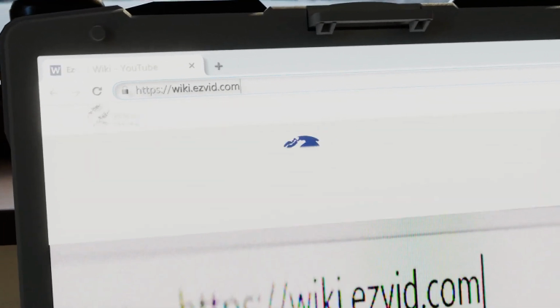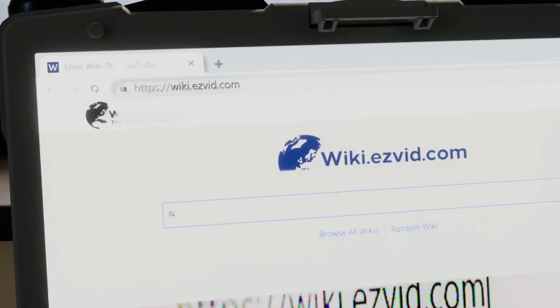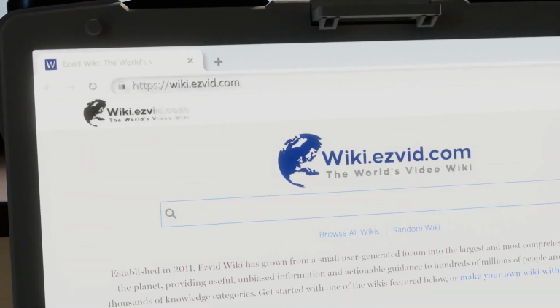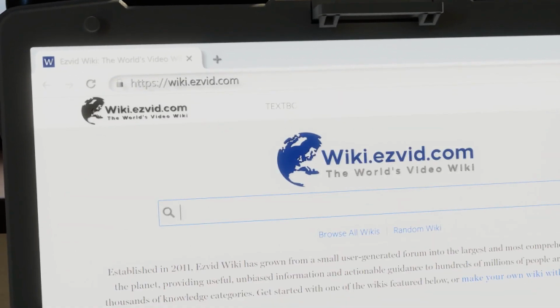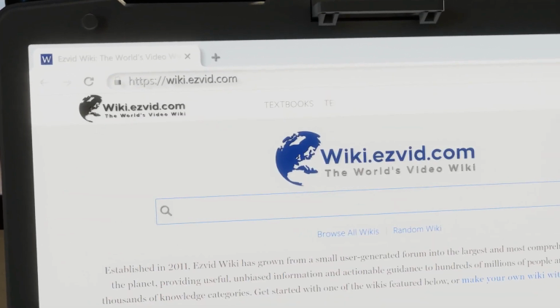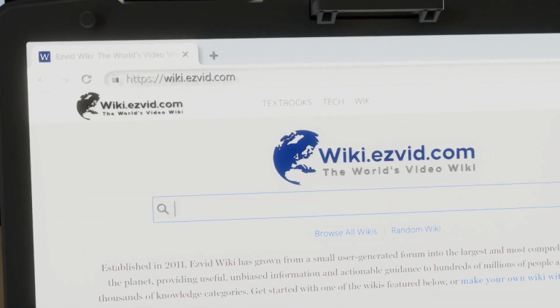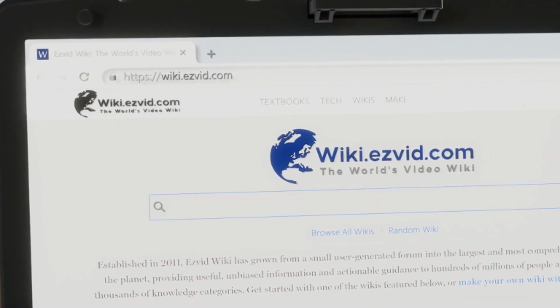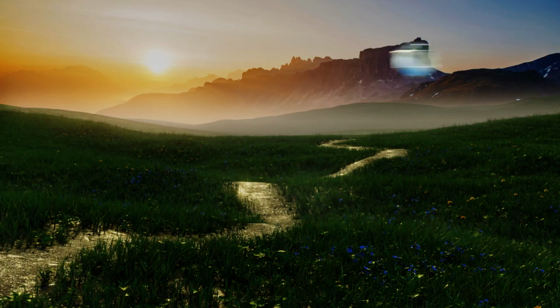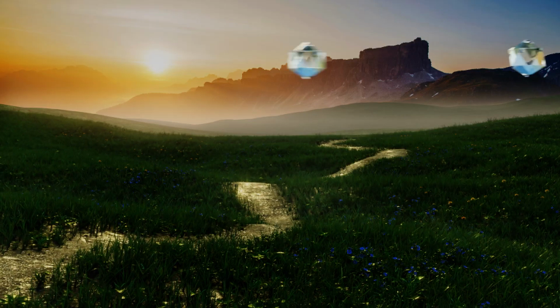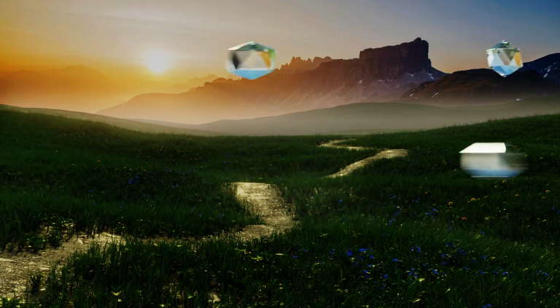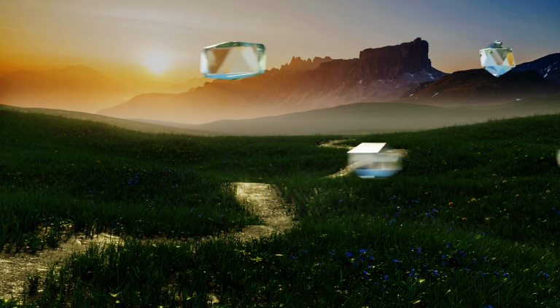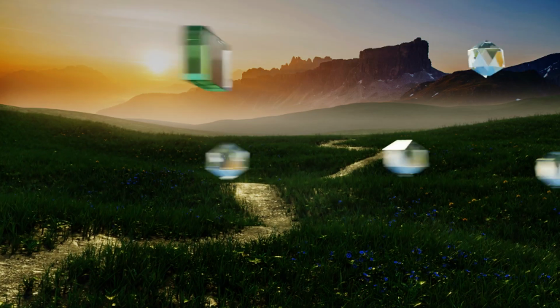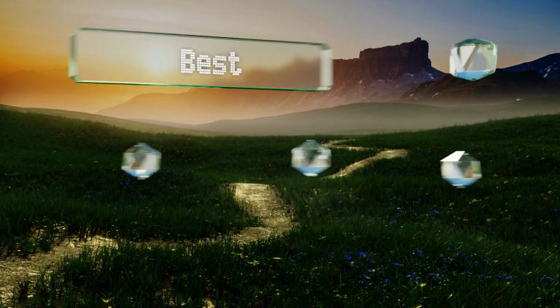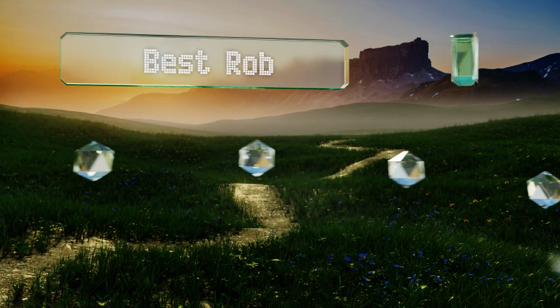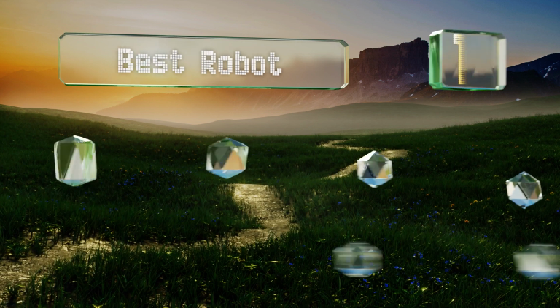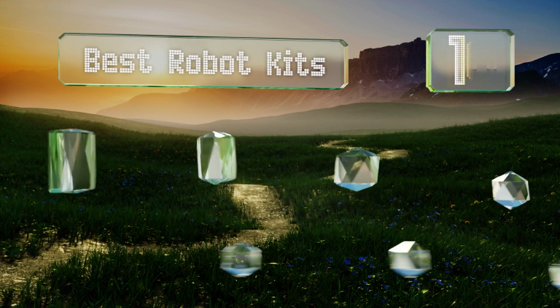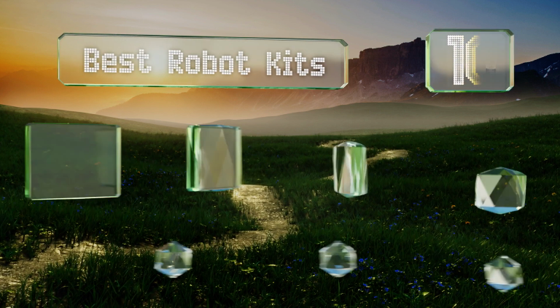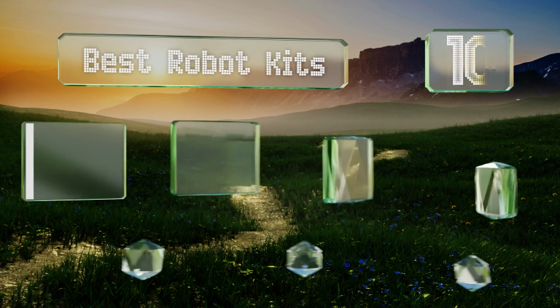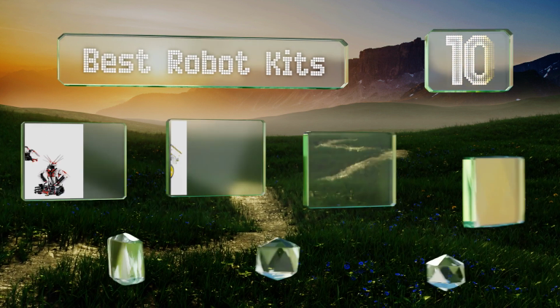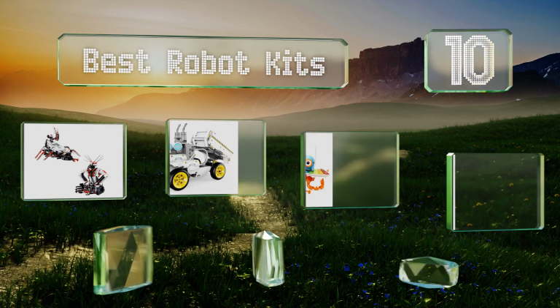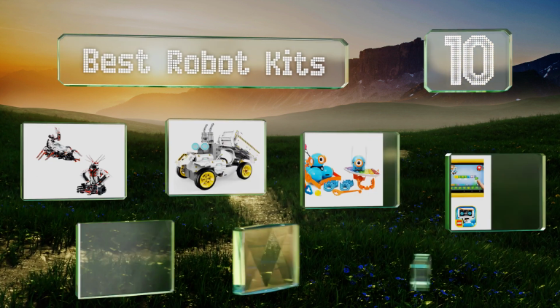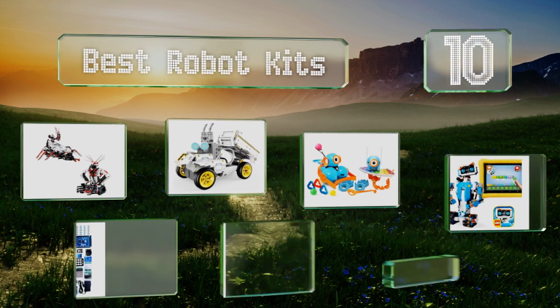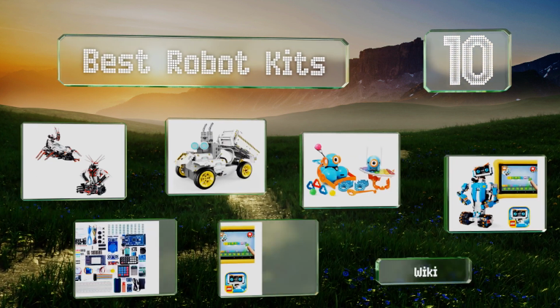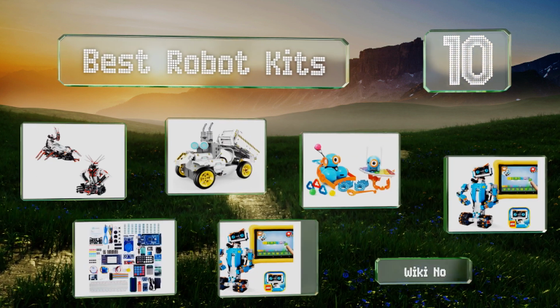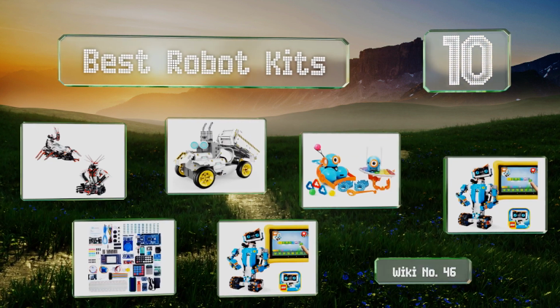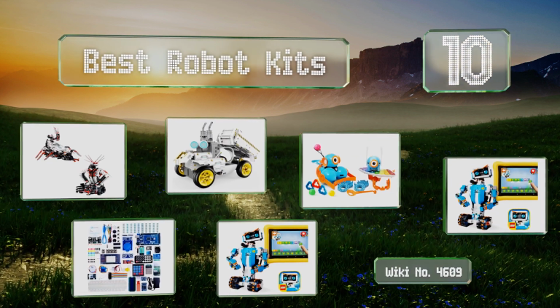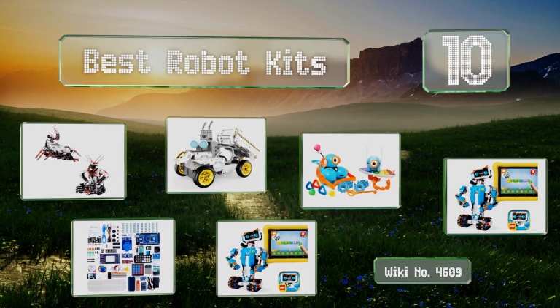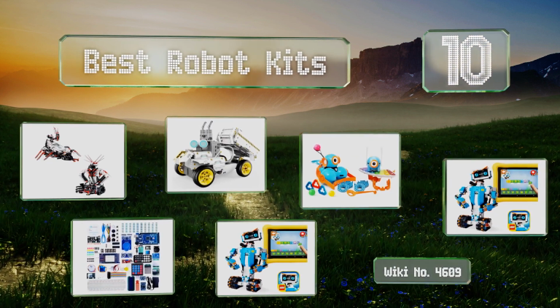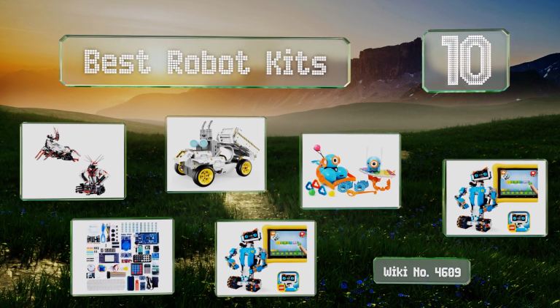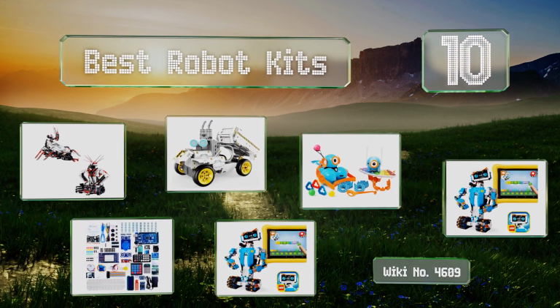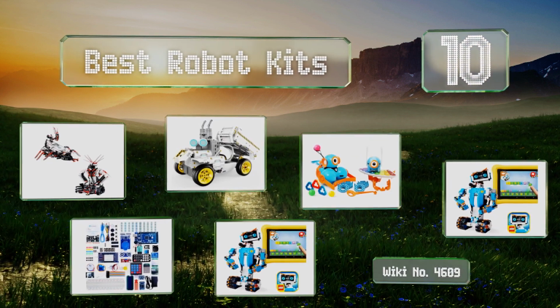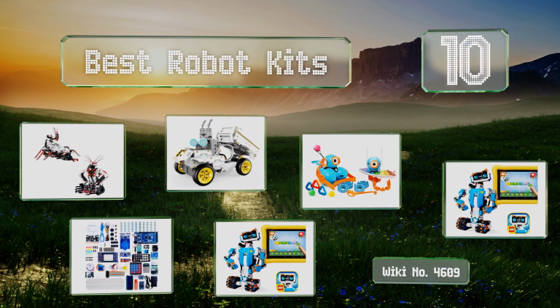EasyVid presents the 10 best robot kits. Let's get started with the list.